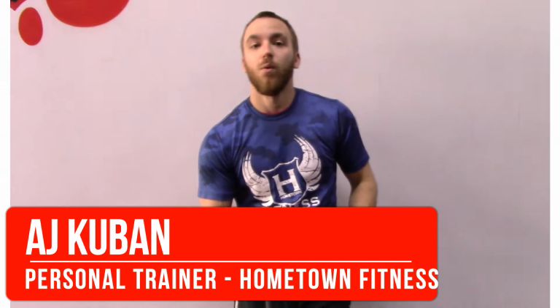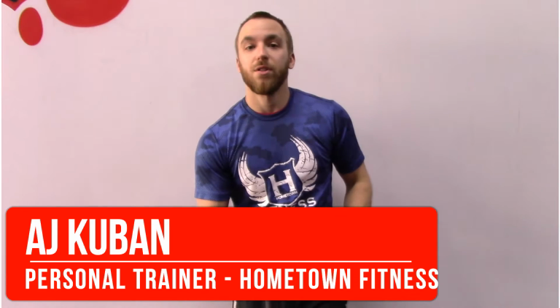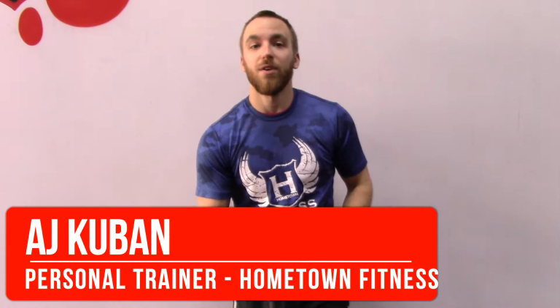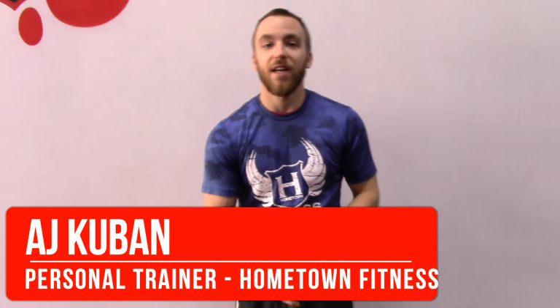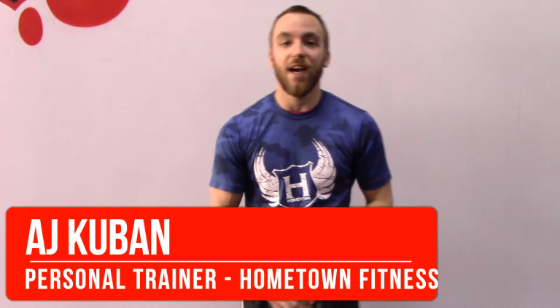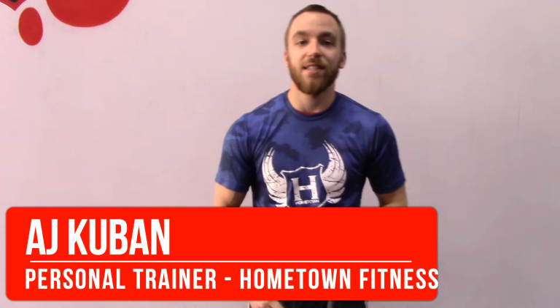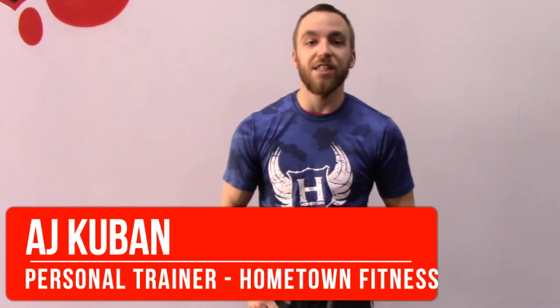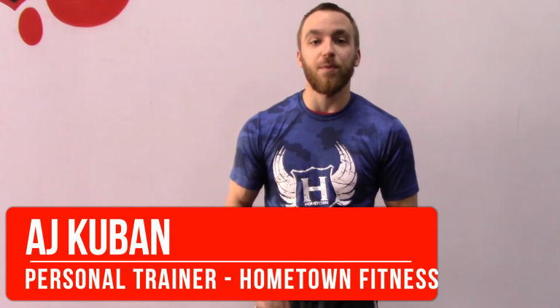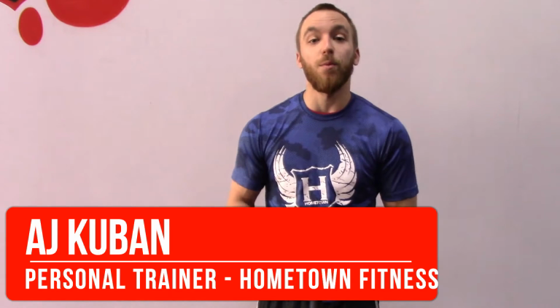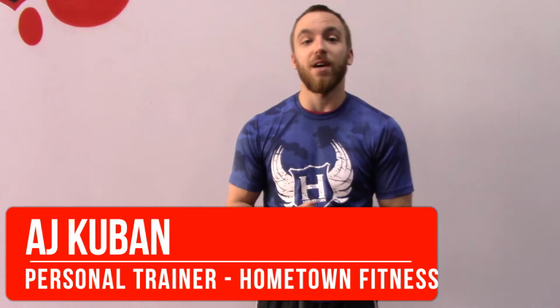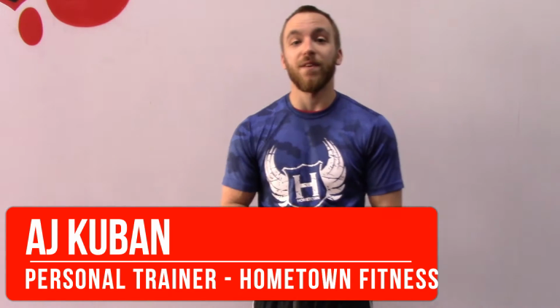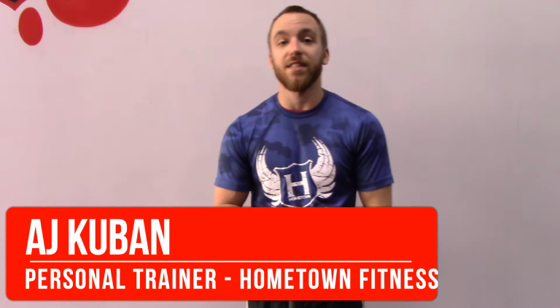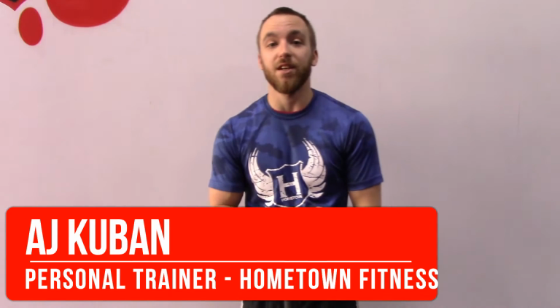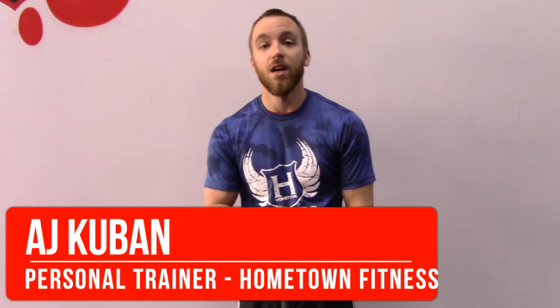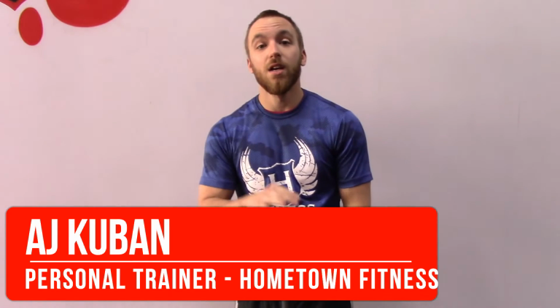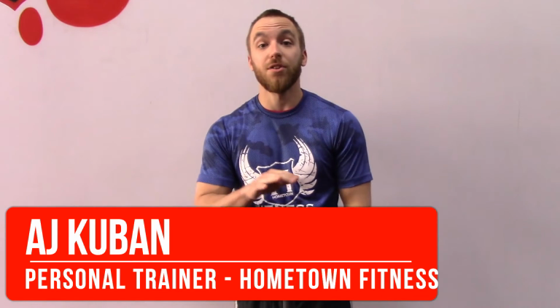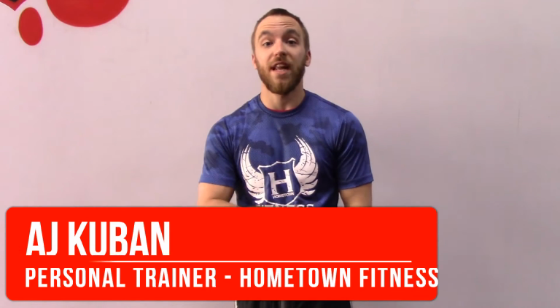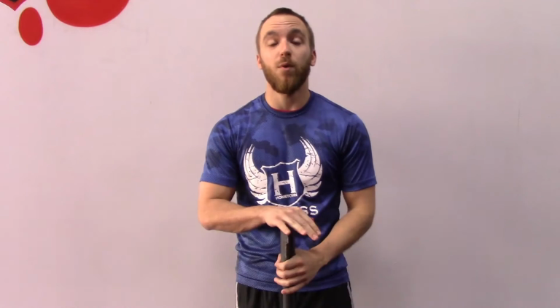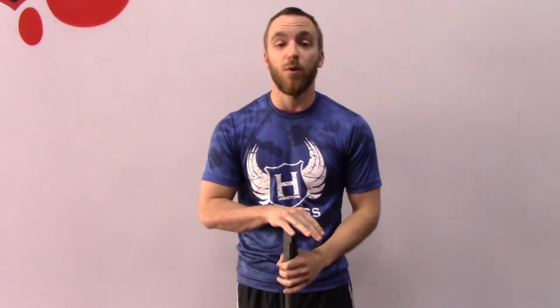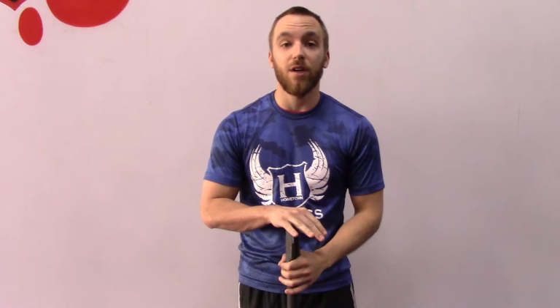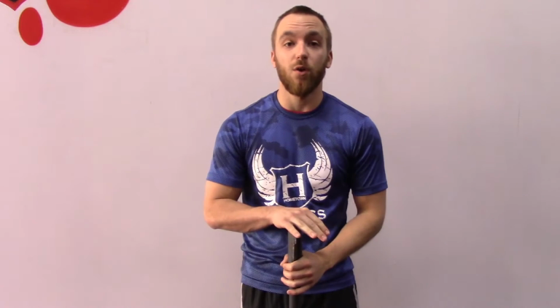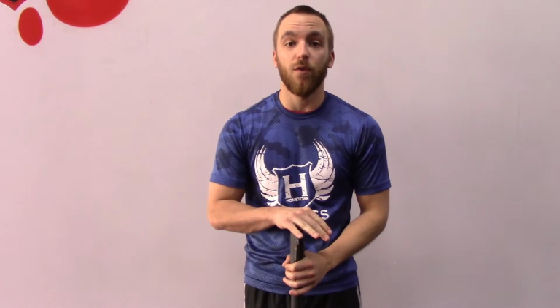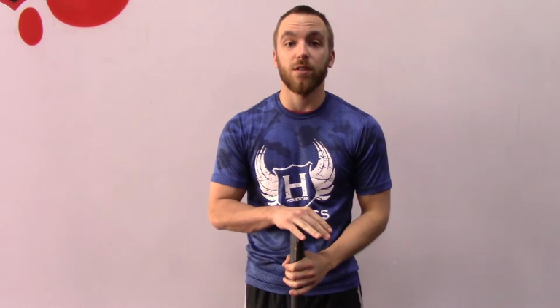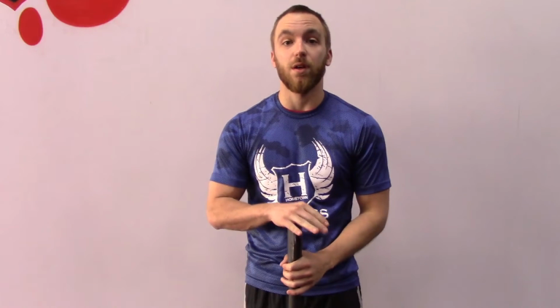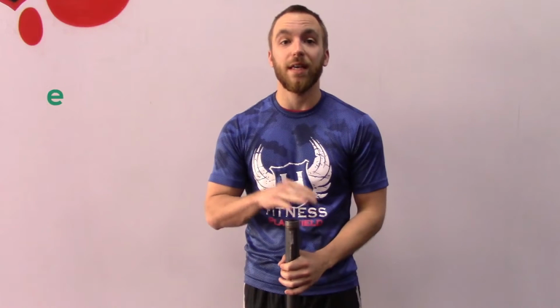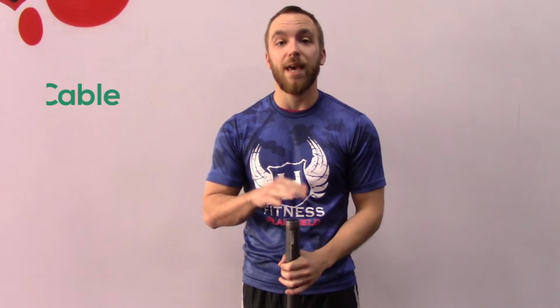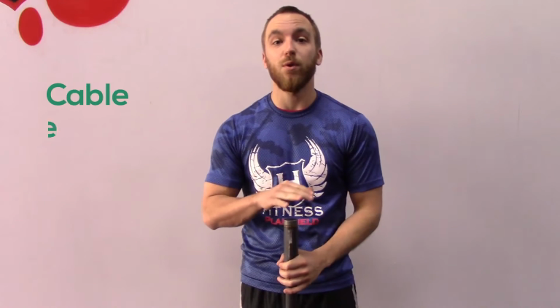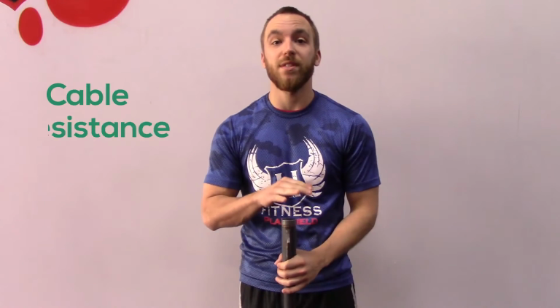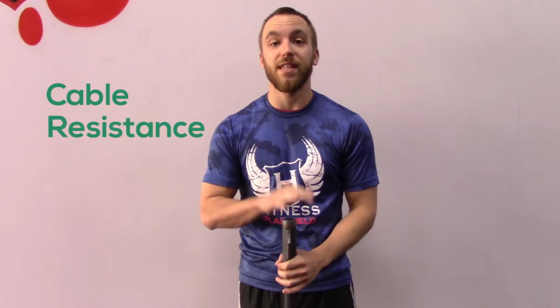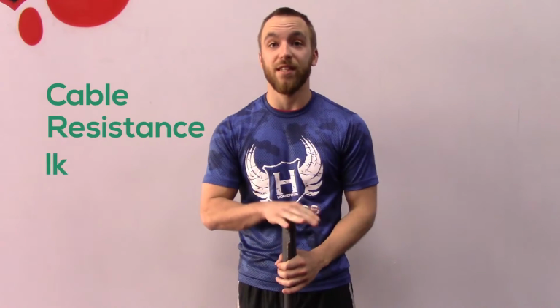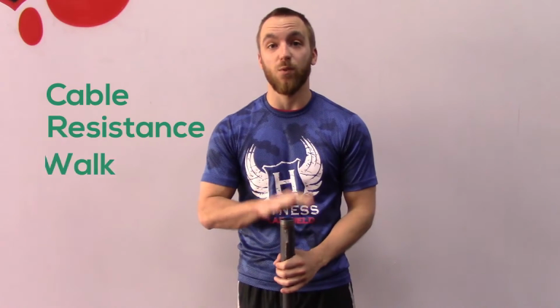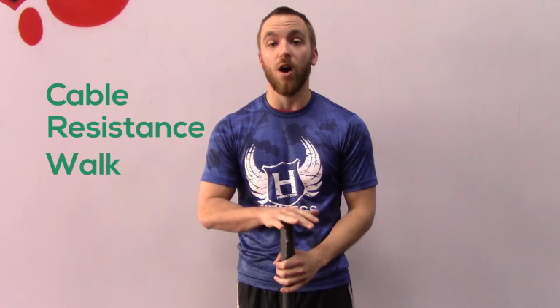What's going on guys? AJ from Hometown Fitness here. Today we're going to go over a cable resistance walk.